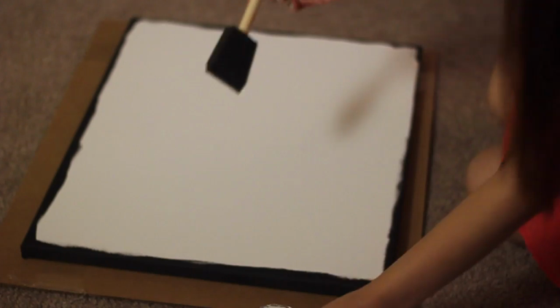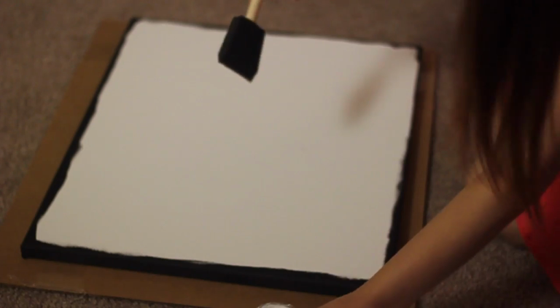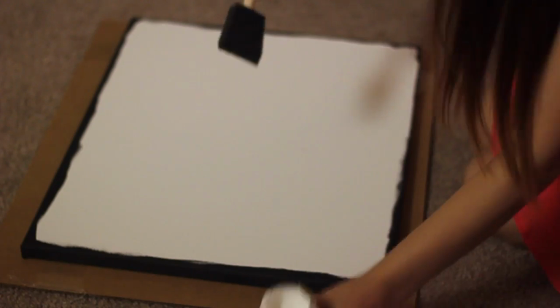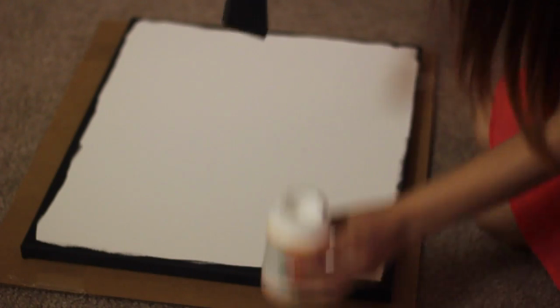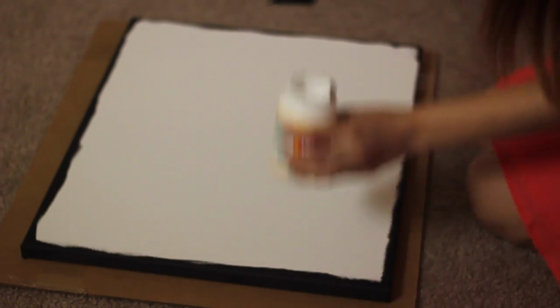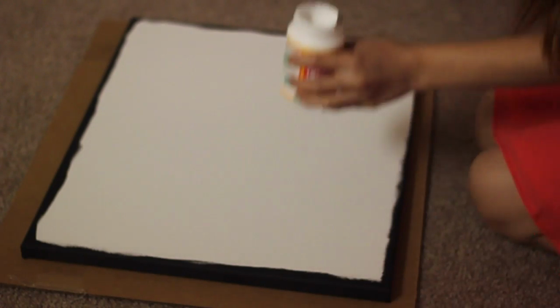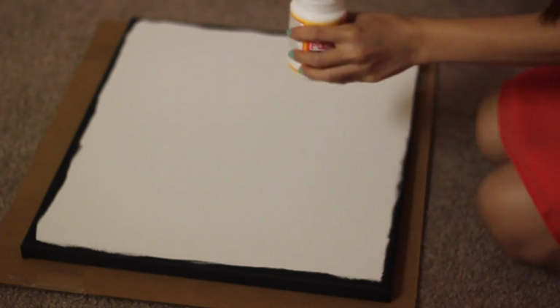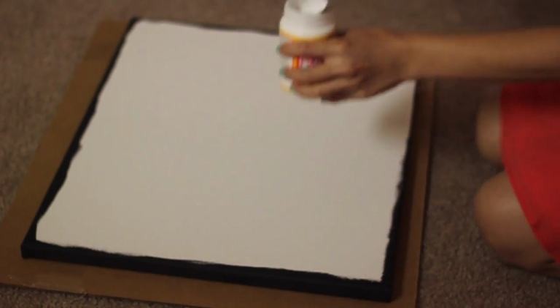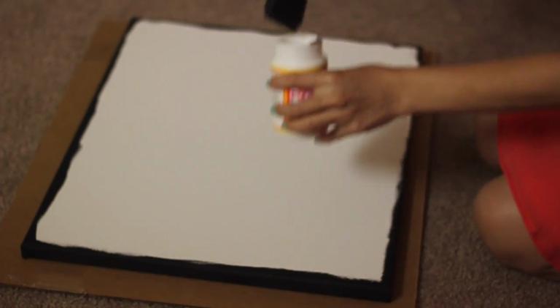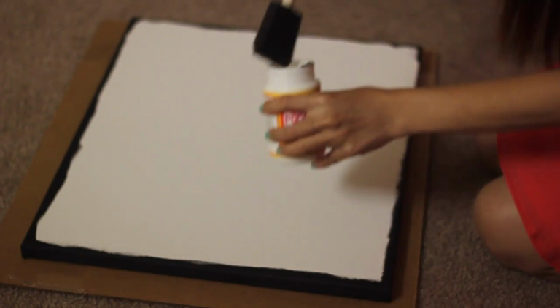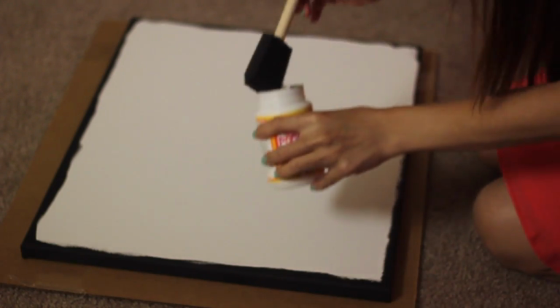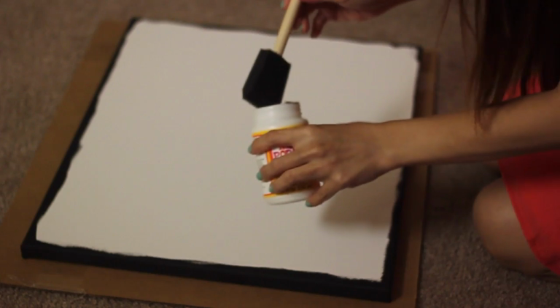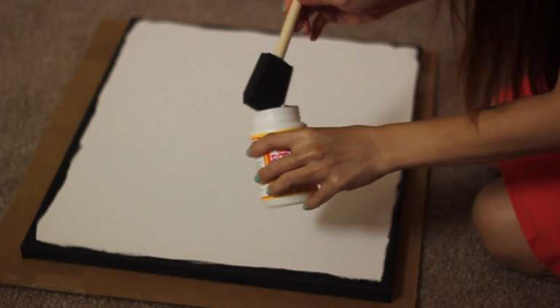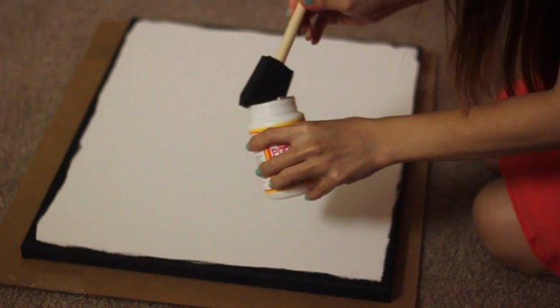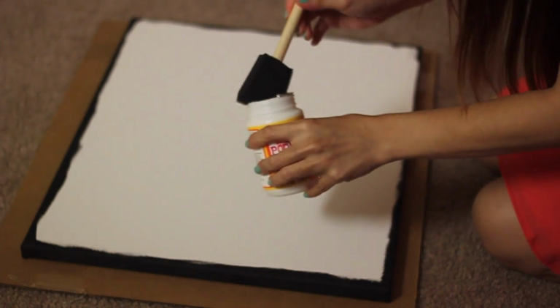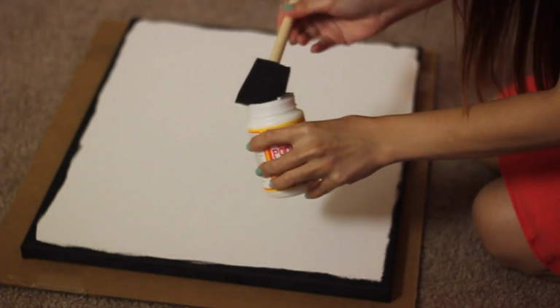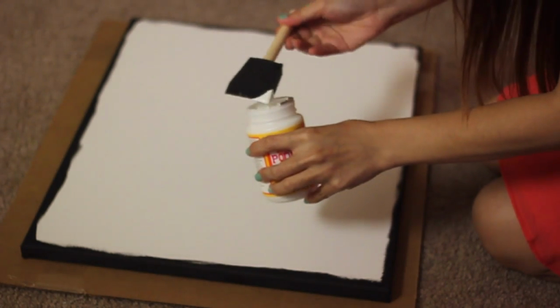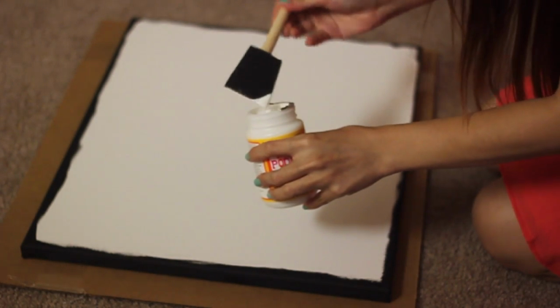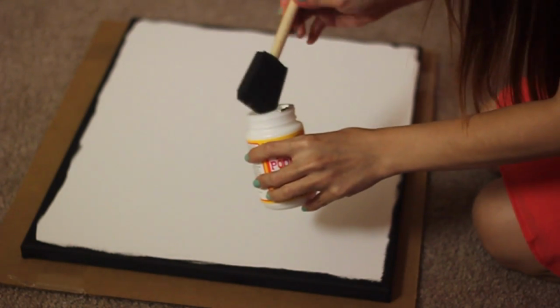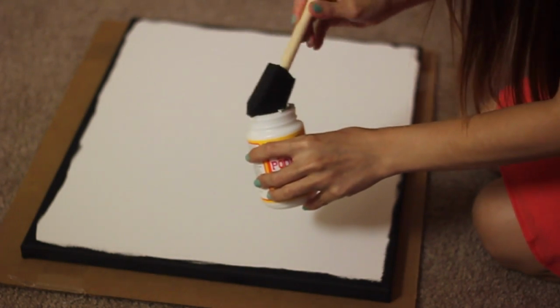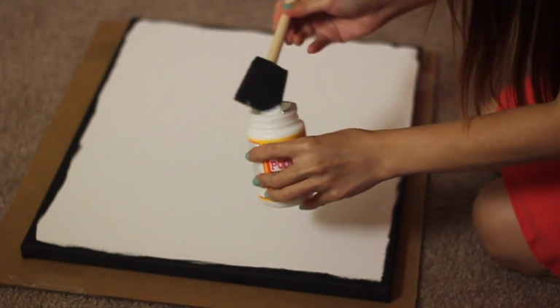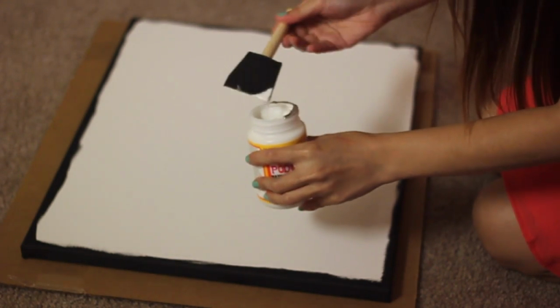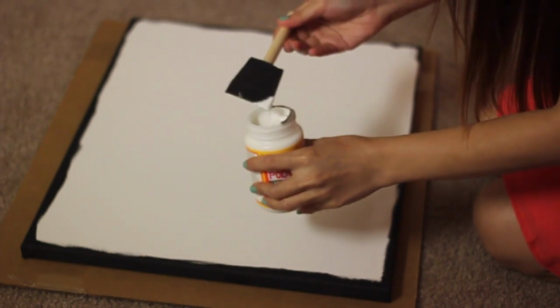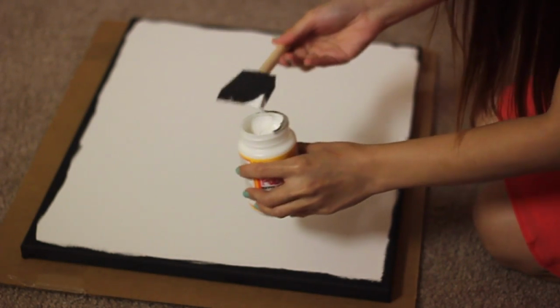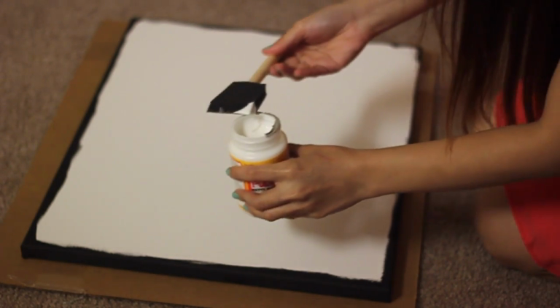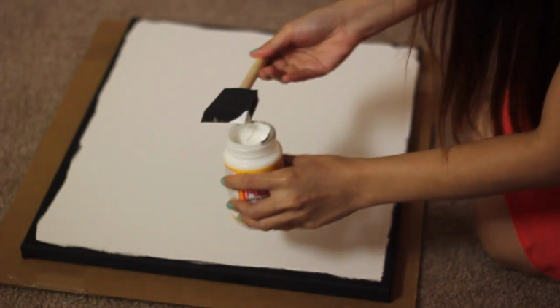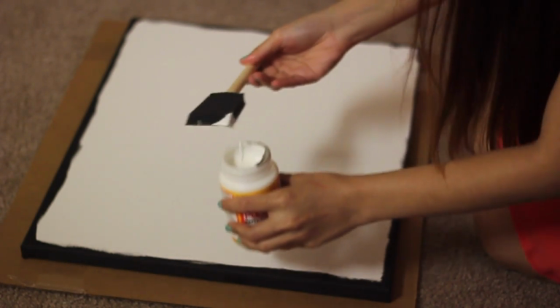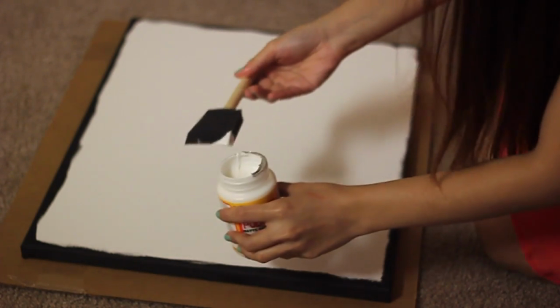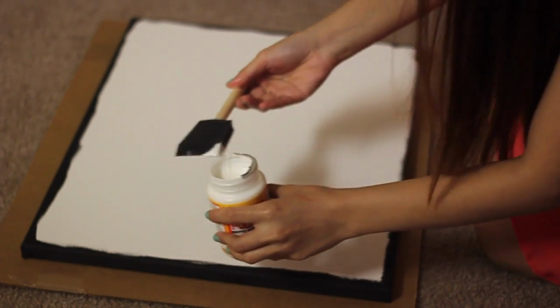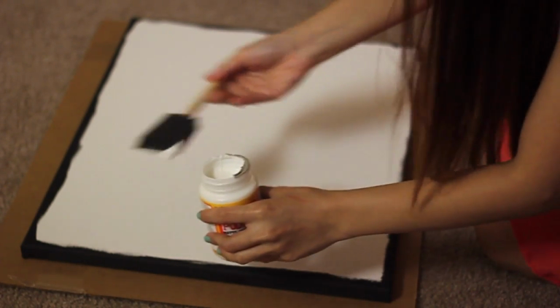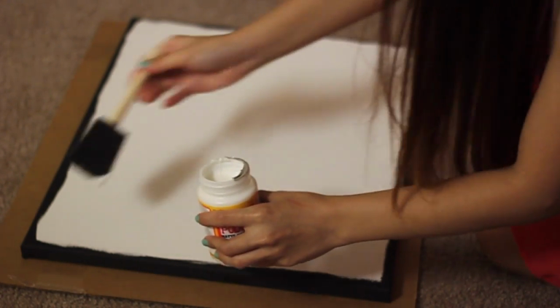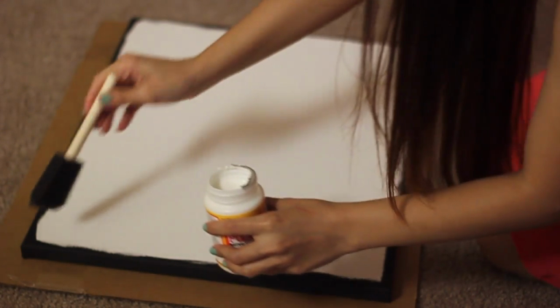When everything is dry, with the help of your sponge brush you can now layer your Mod Podge completely over the canvas.